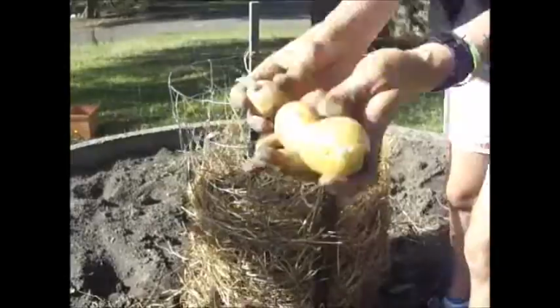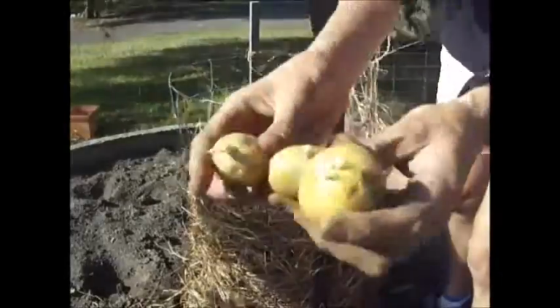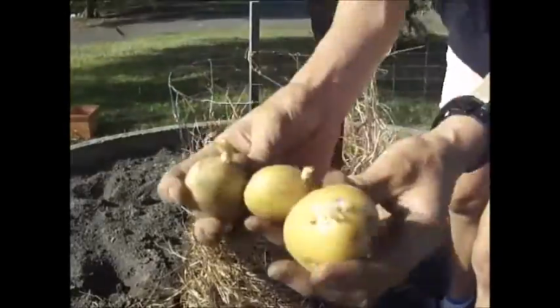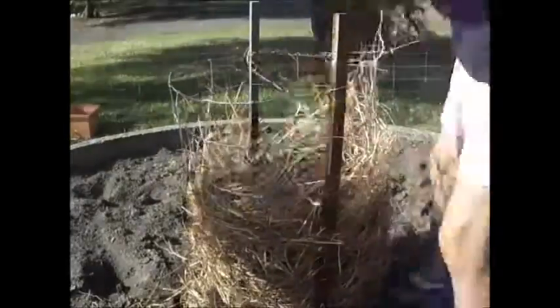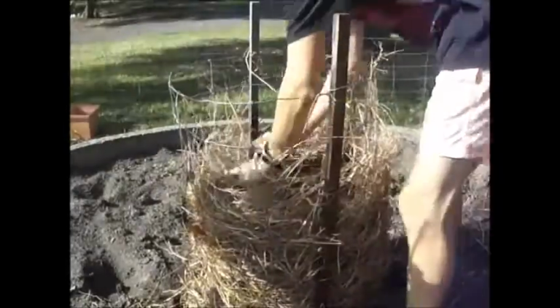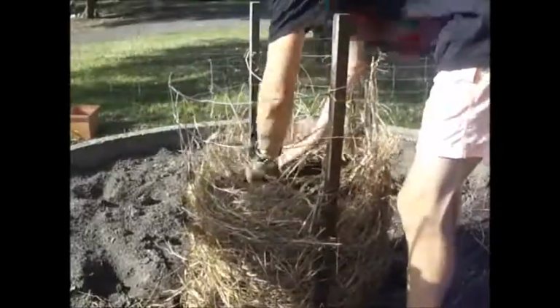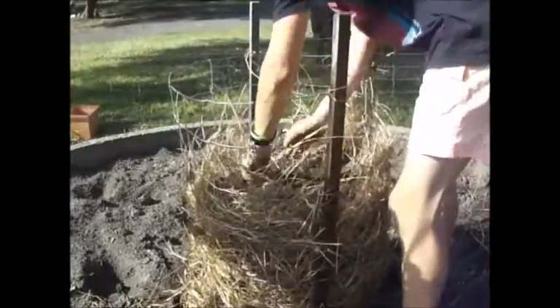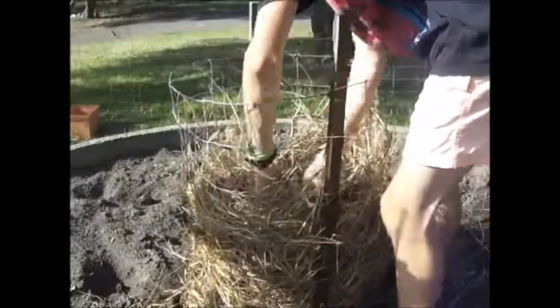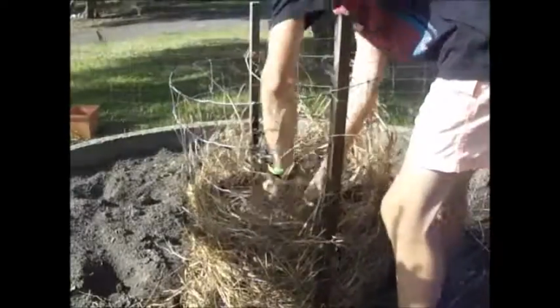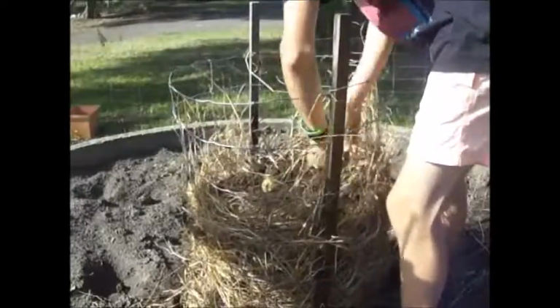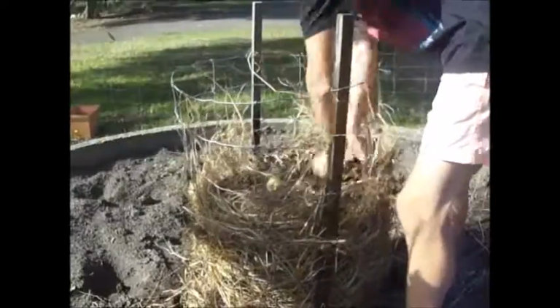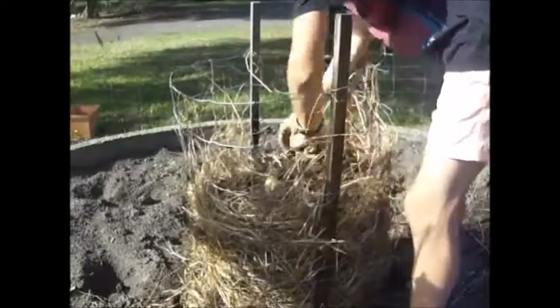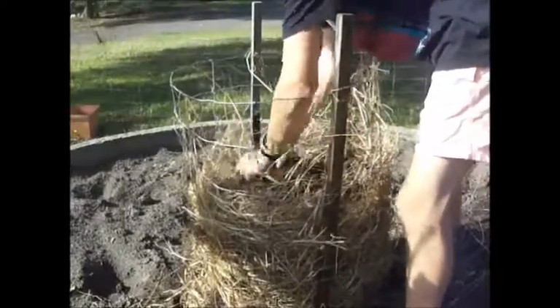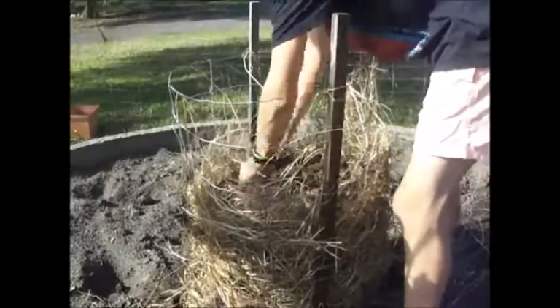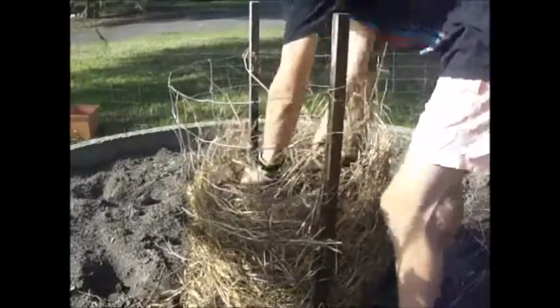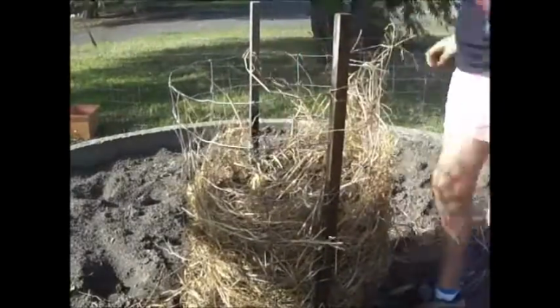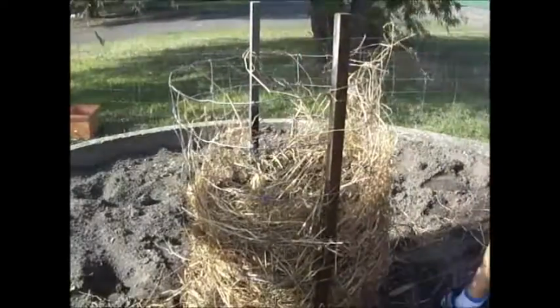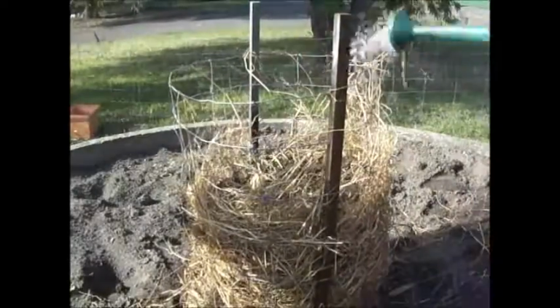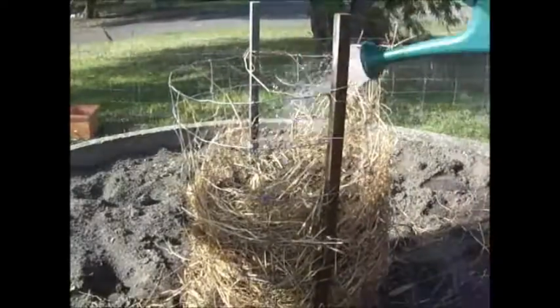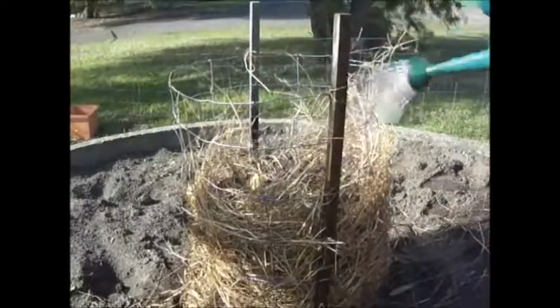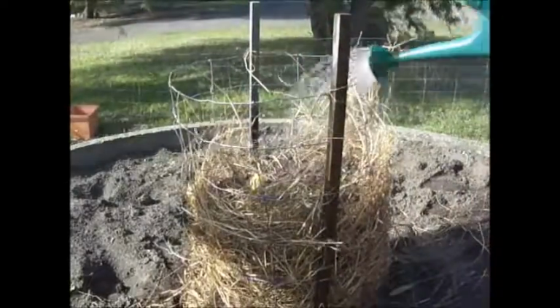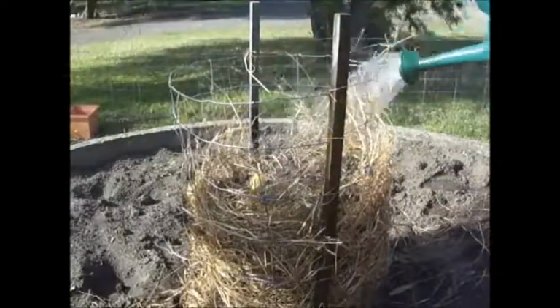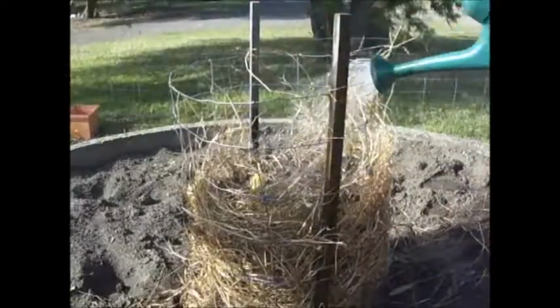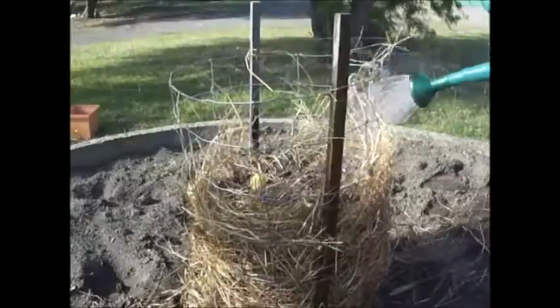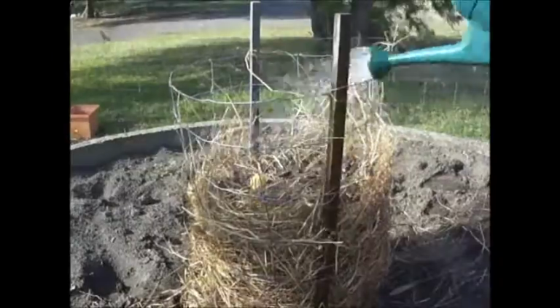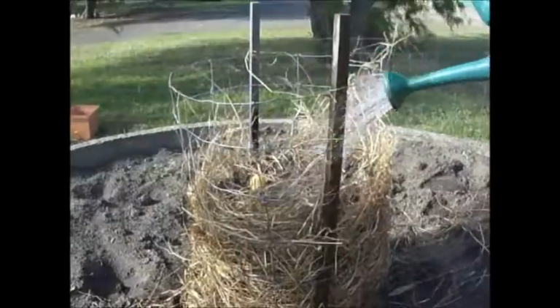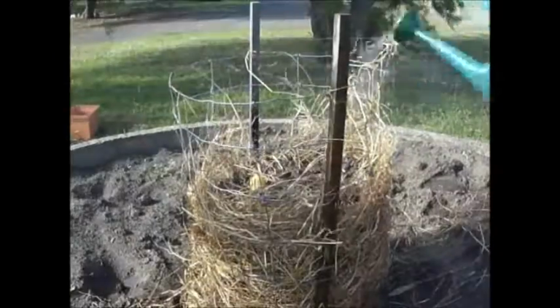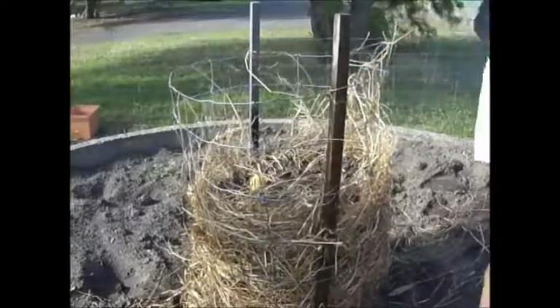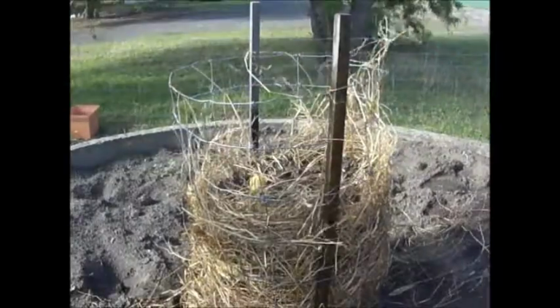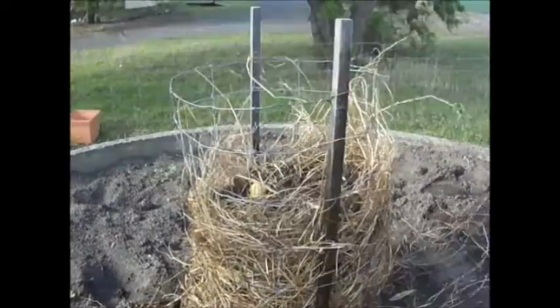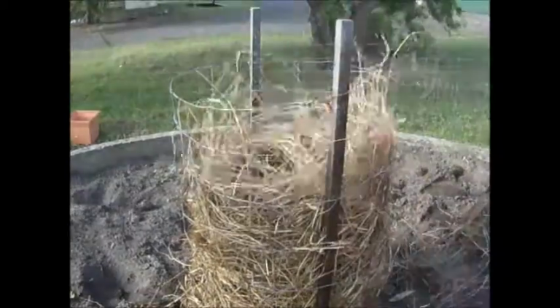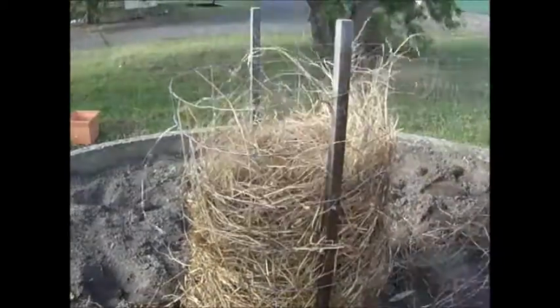This heap is also a potential growing medium, so I'll be planting a few potatoes and hopefully they'll grow well in the heap and produce some spuds.